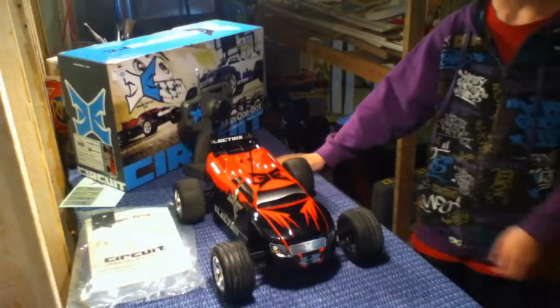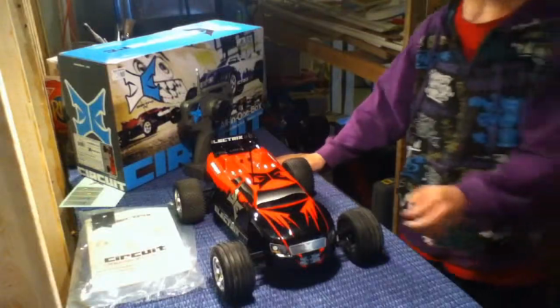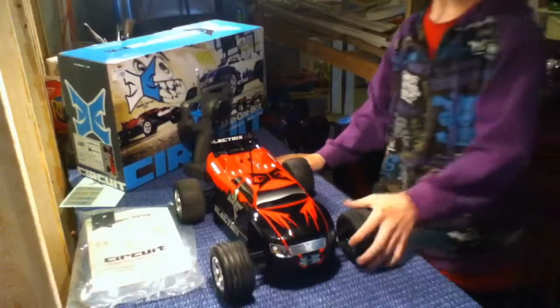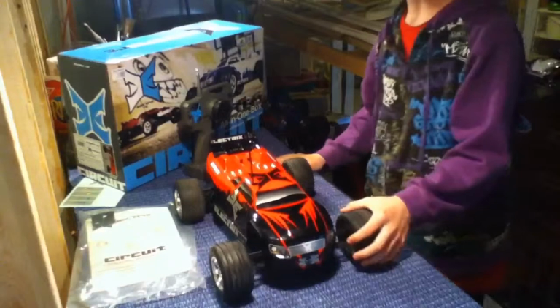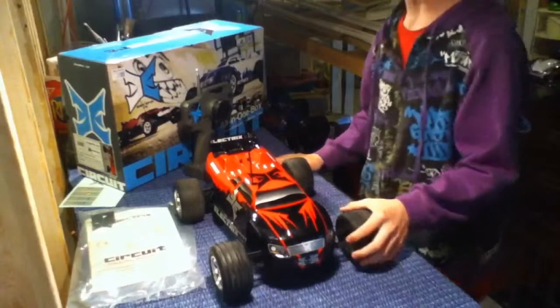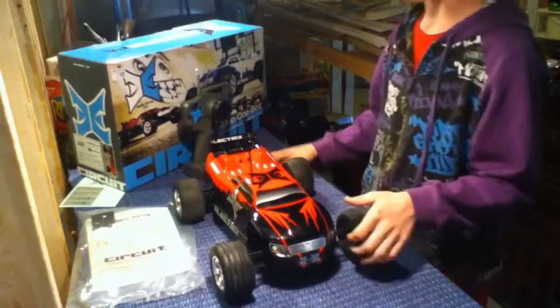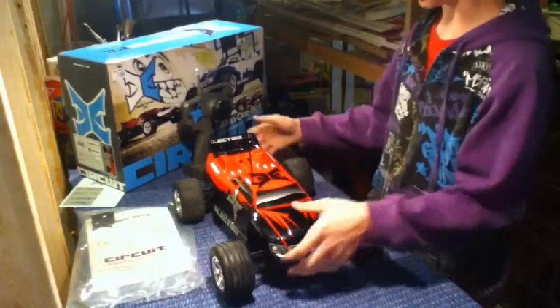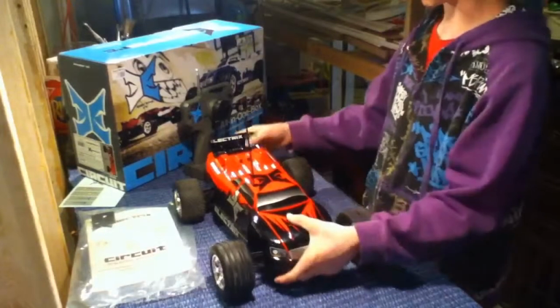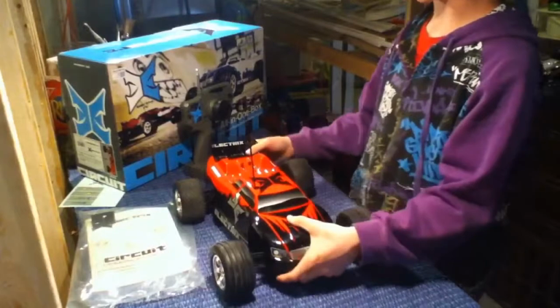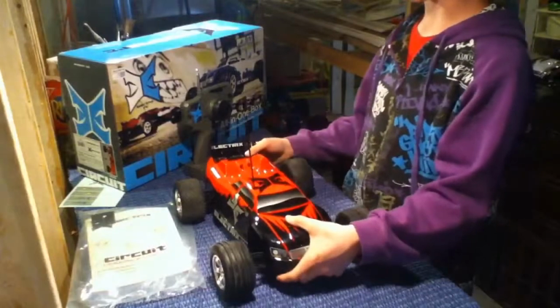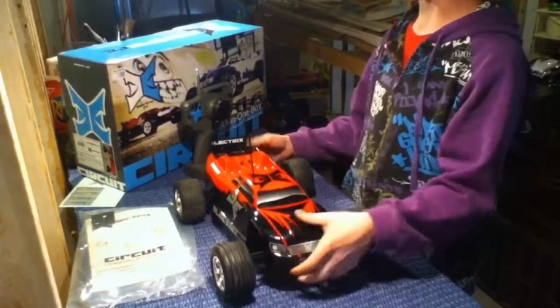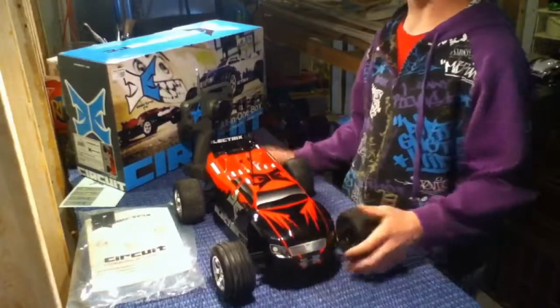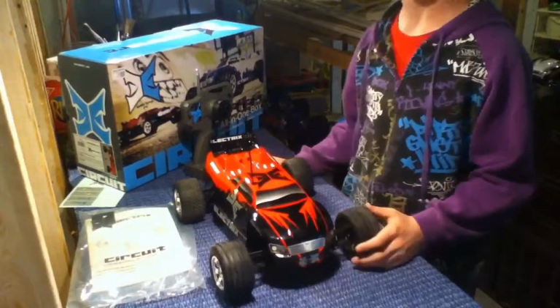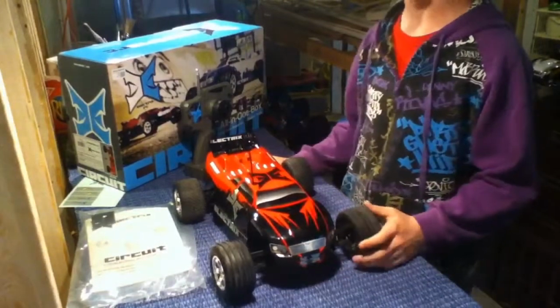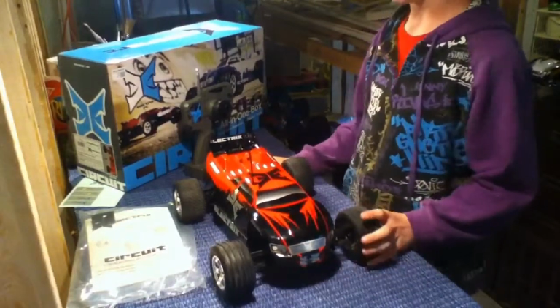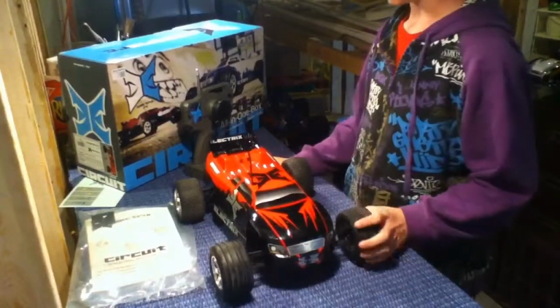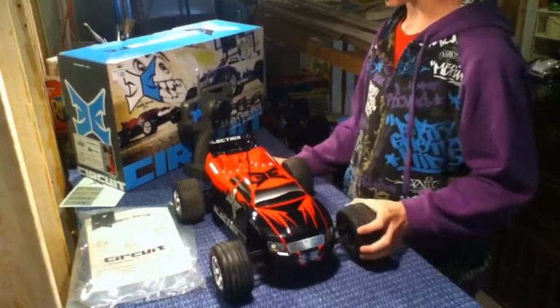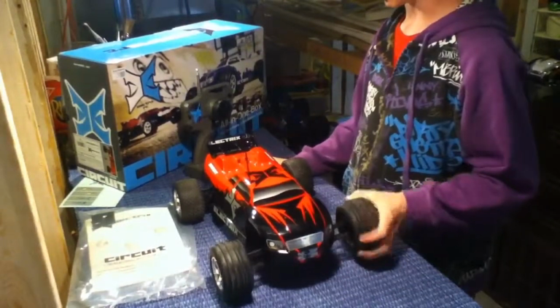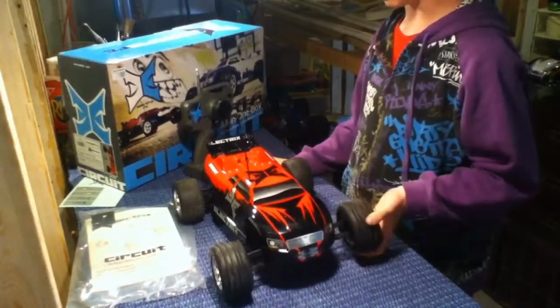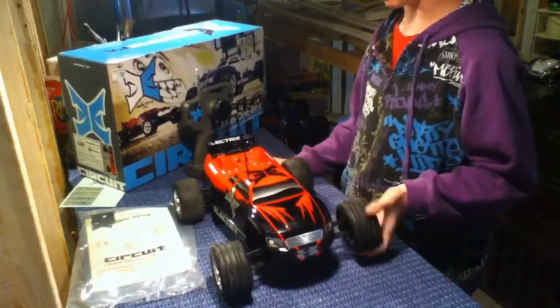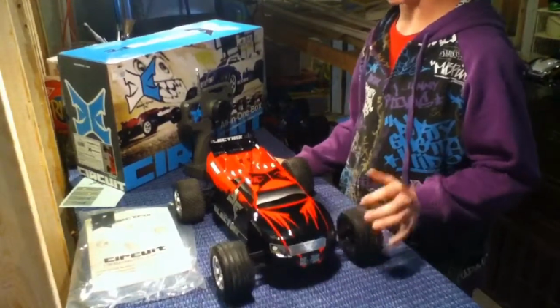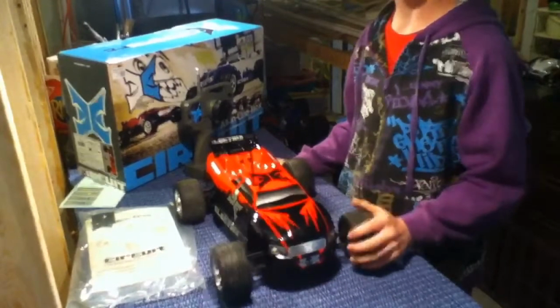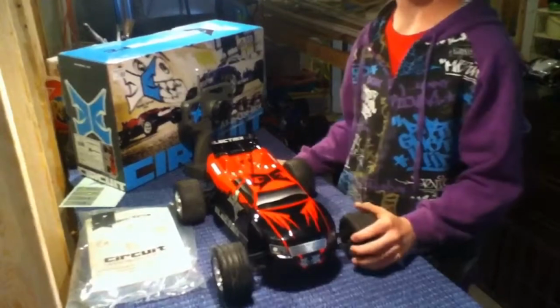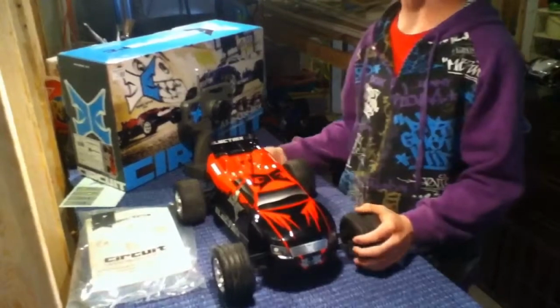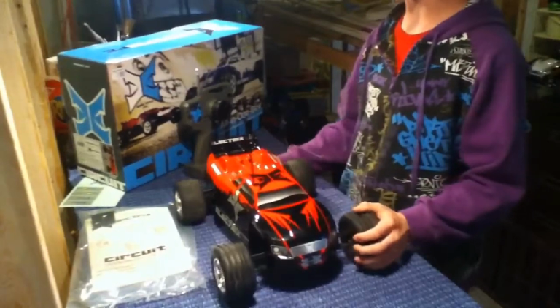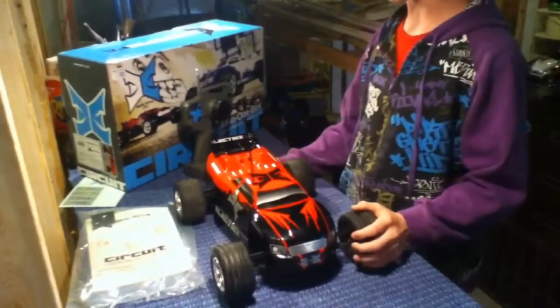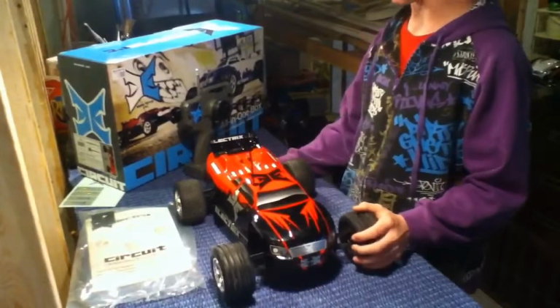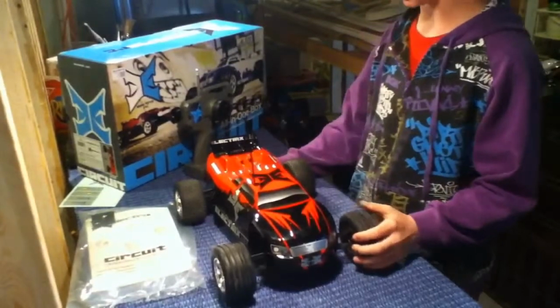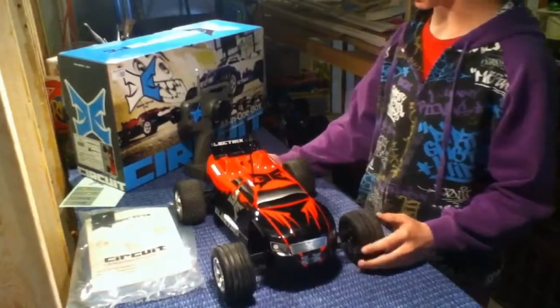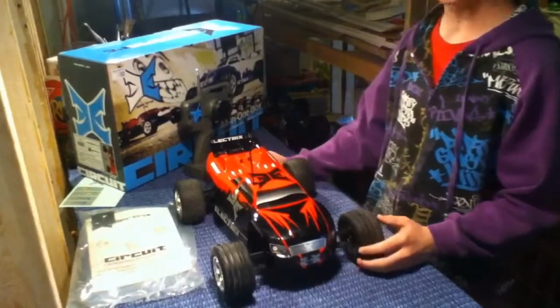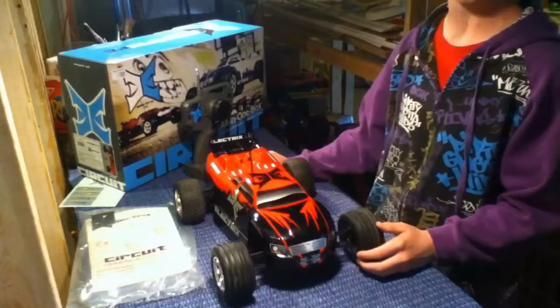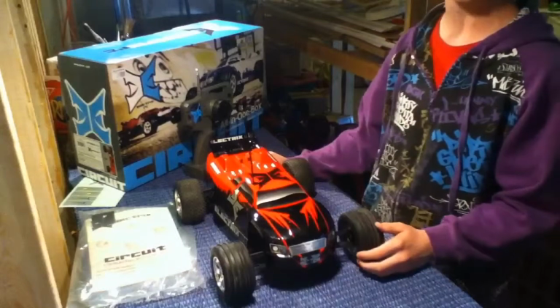Hey everybody, welcome to a video by Matt6Wade. This is Nate here. Dylan just finished picking this up — the ECX Circuit.